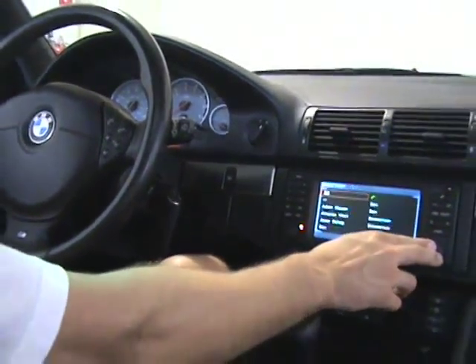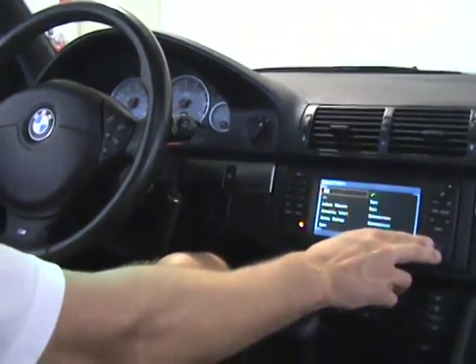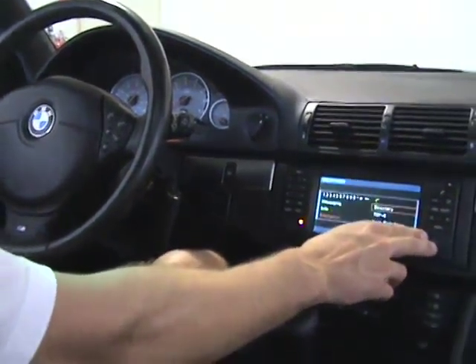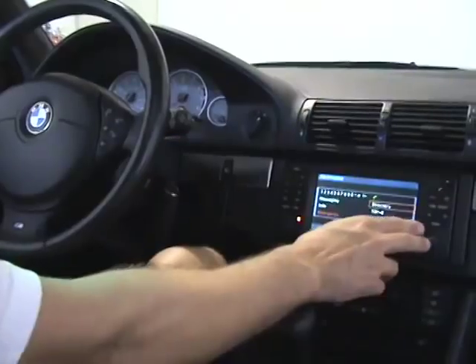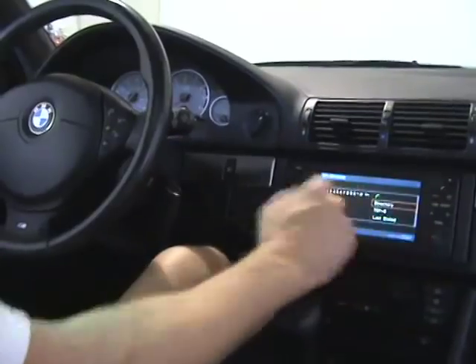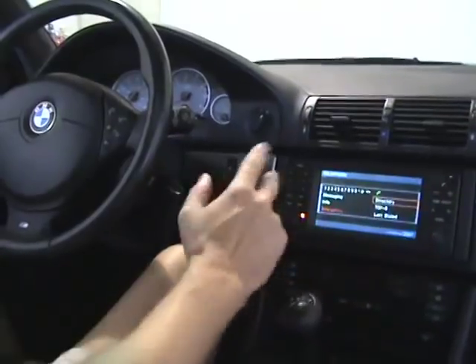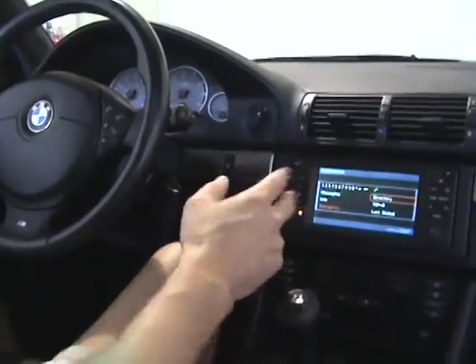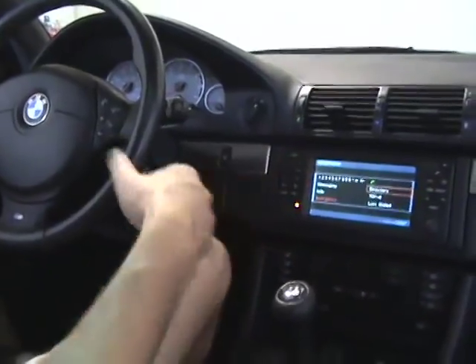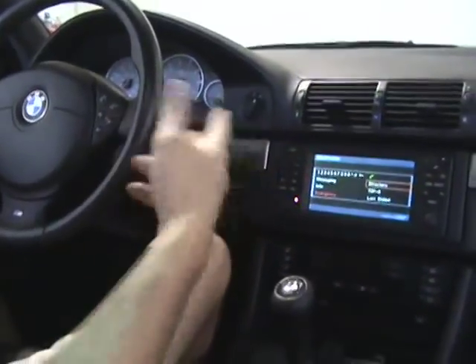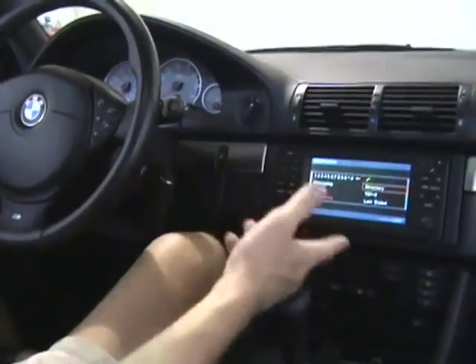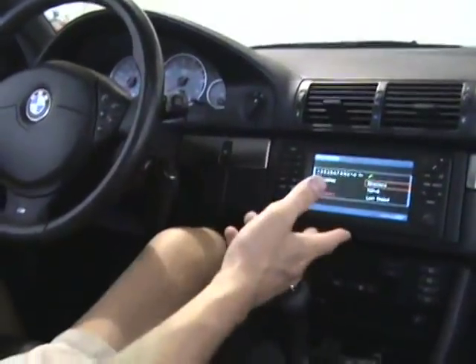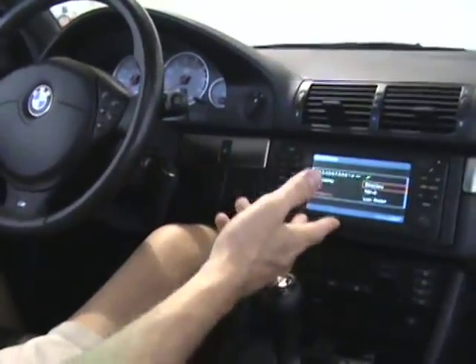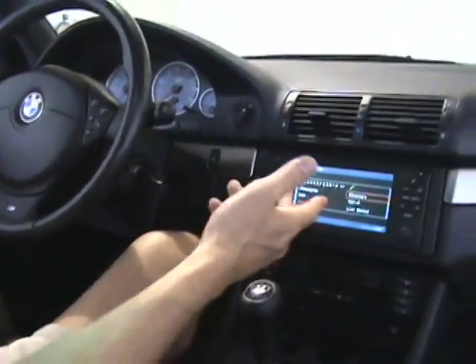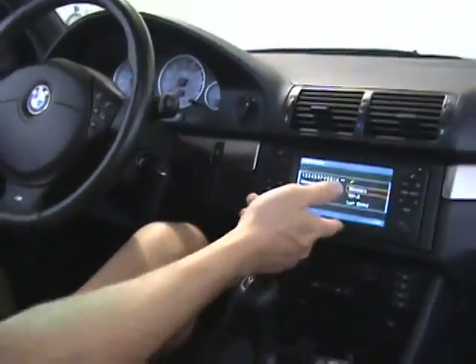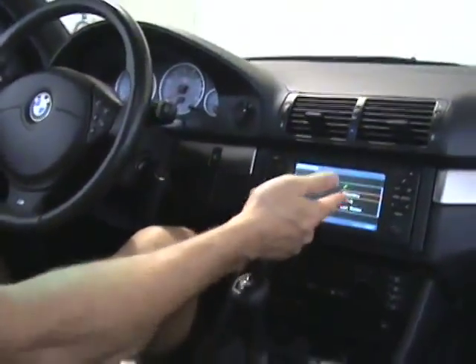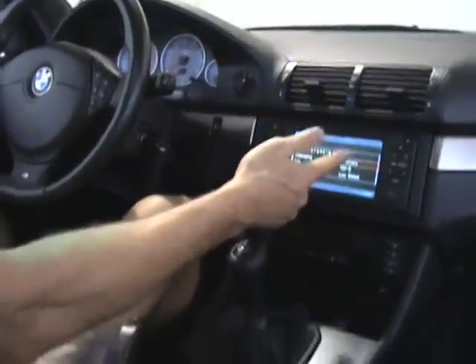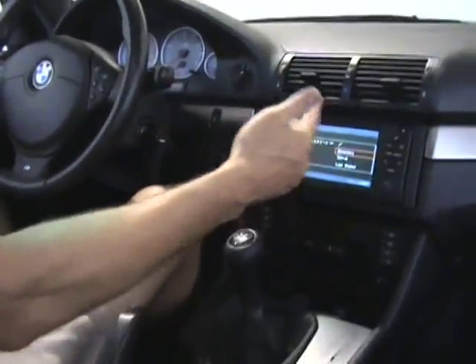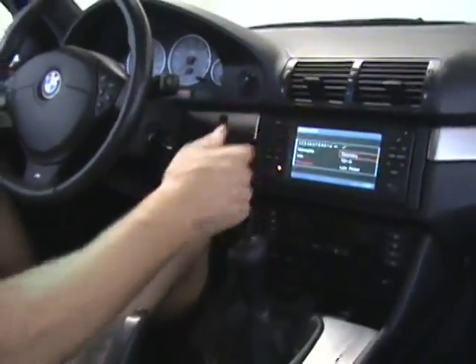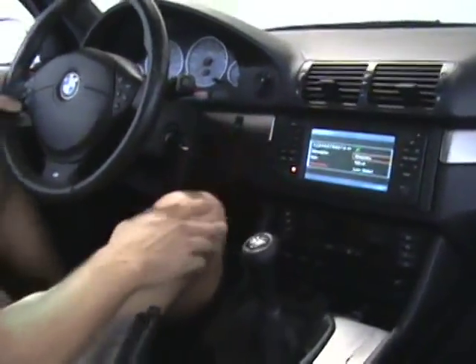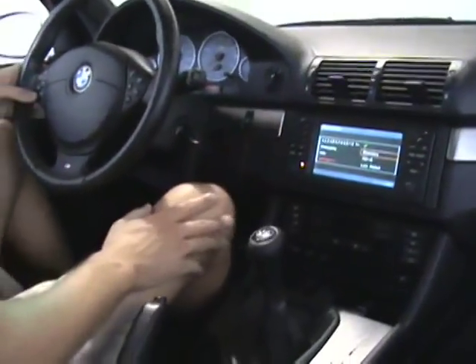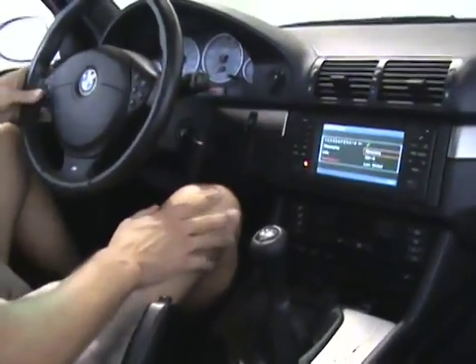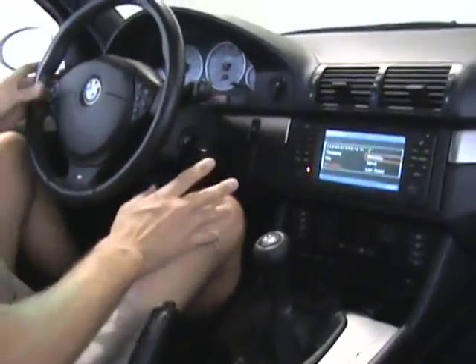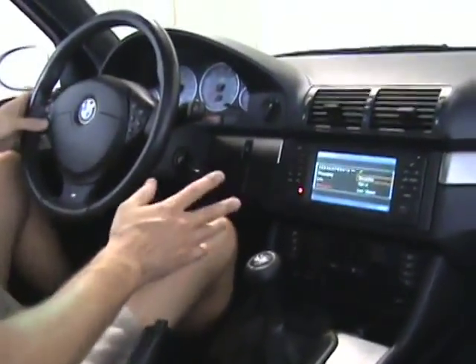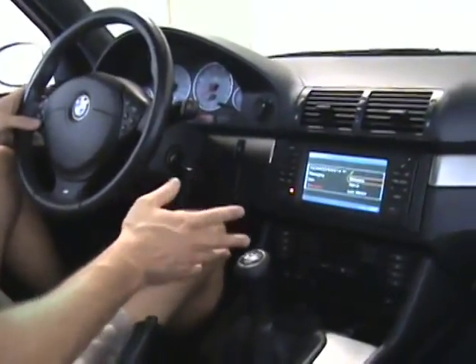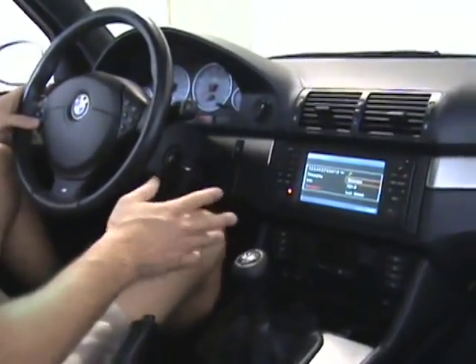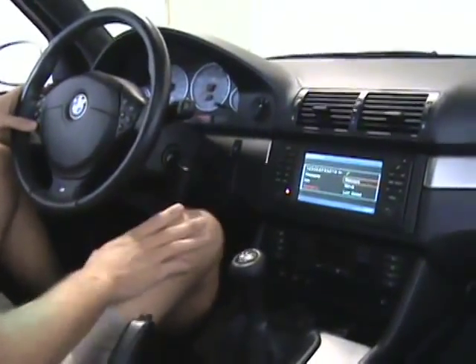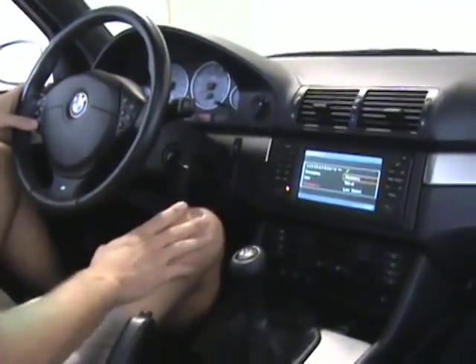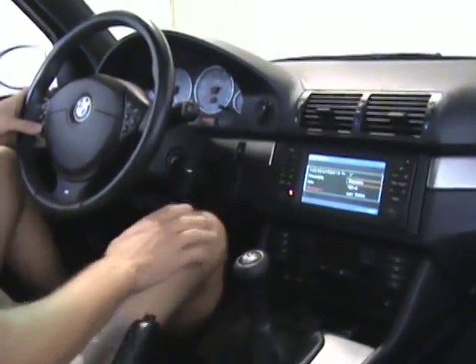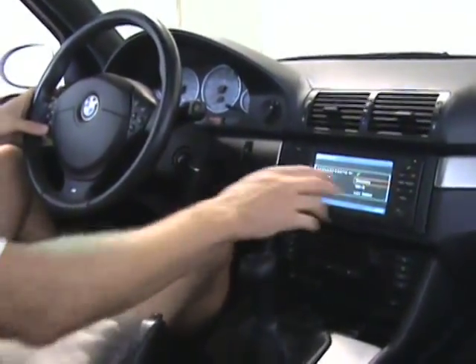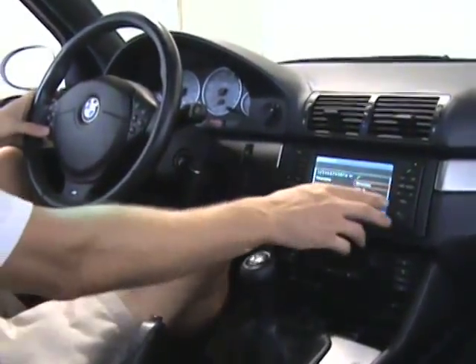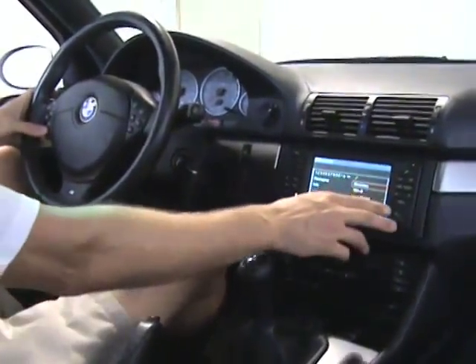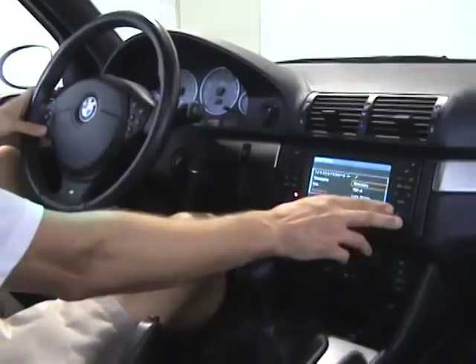Once you decide who you want to call, you can just press any of the pictures of the phone, or briefly press a picture of the face.